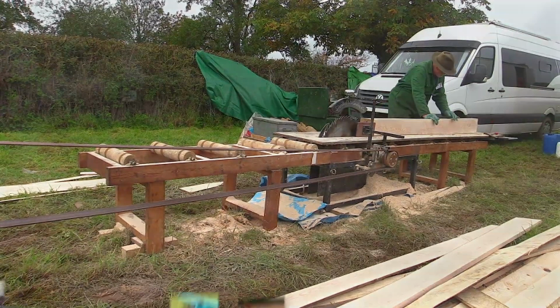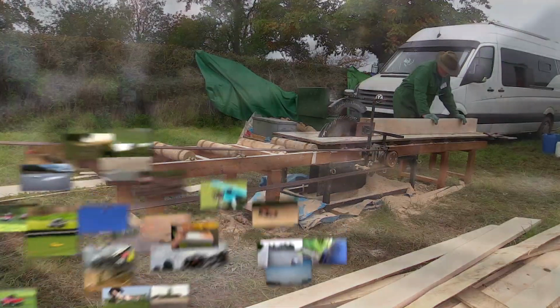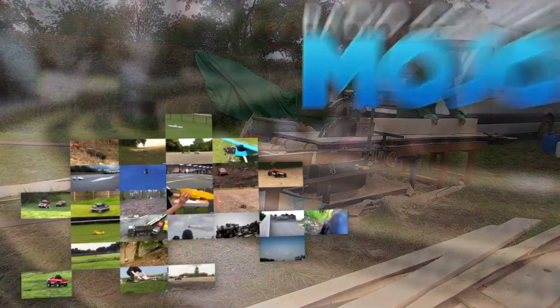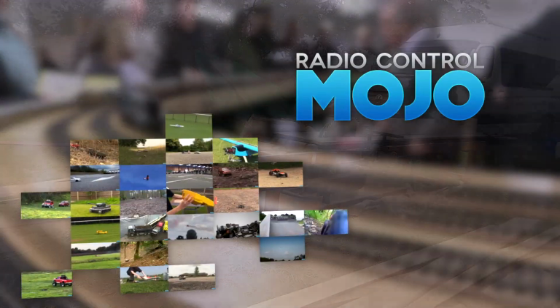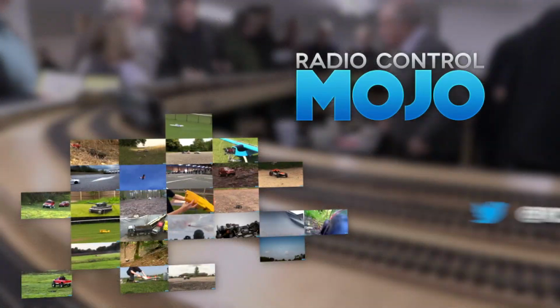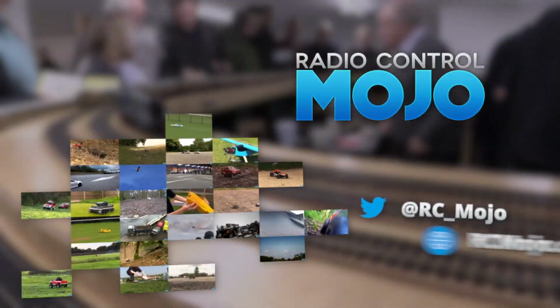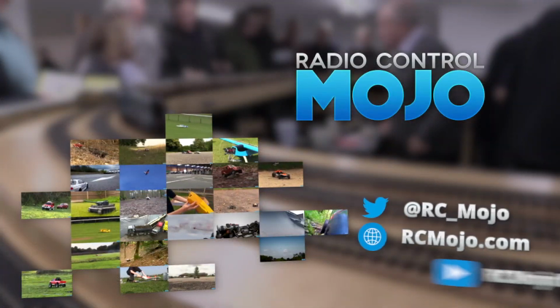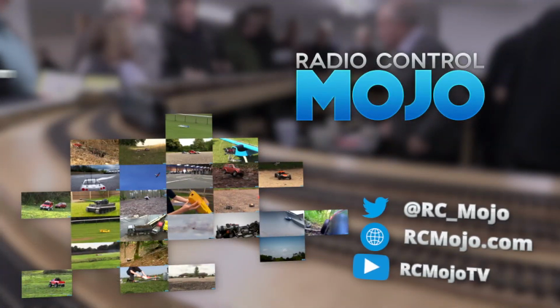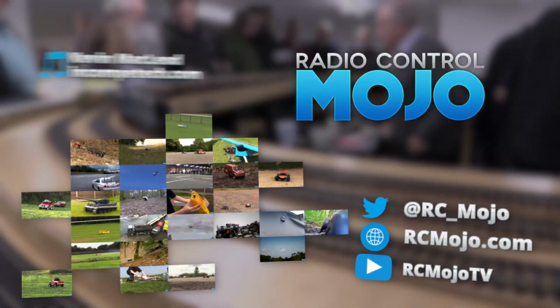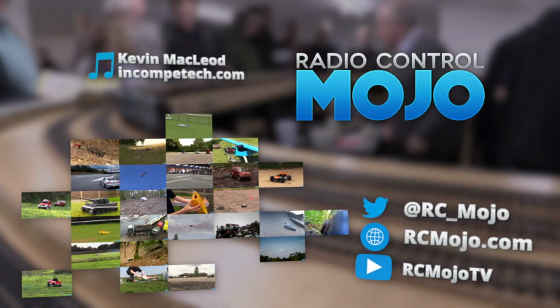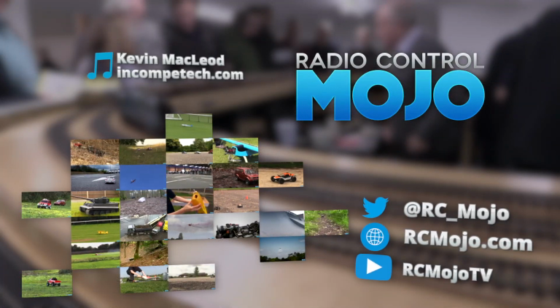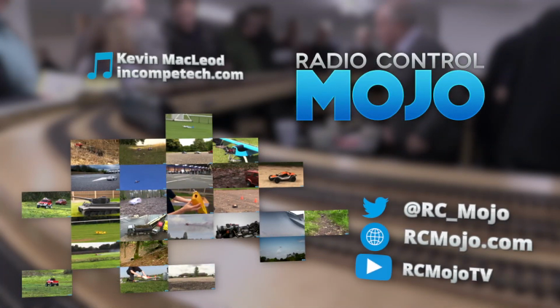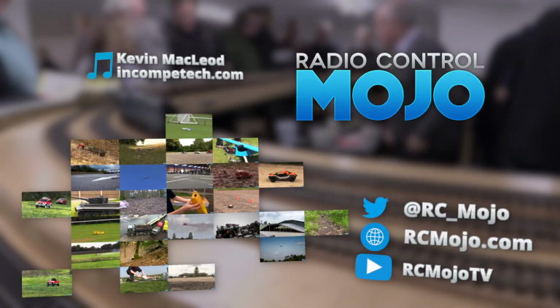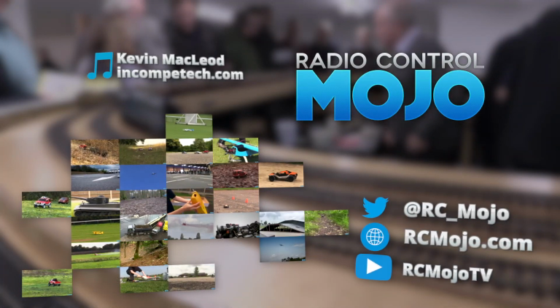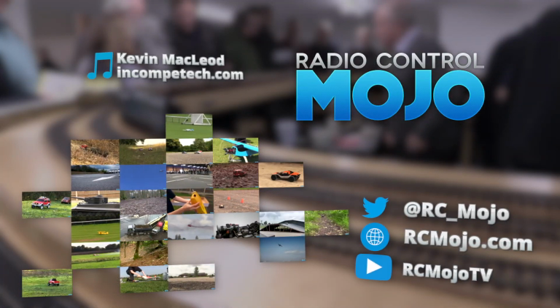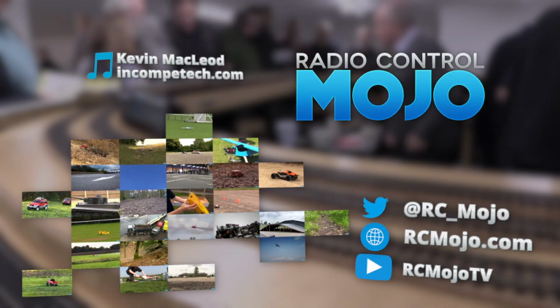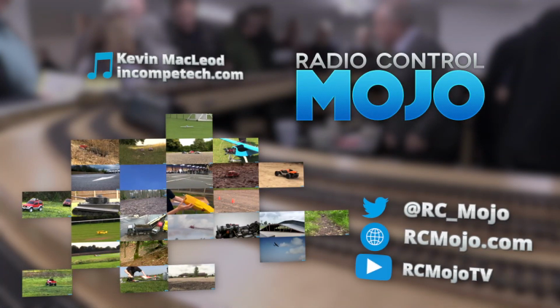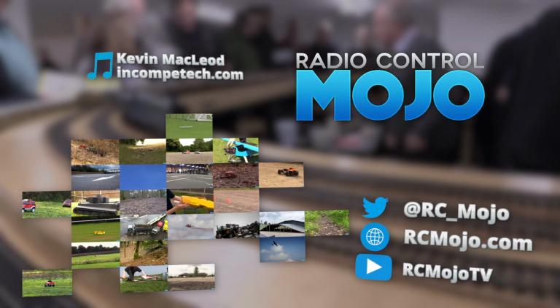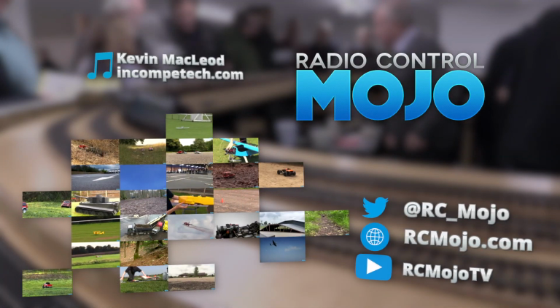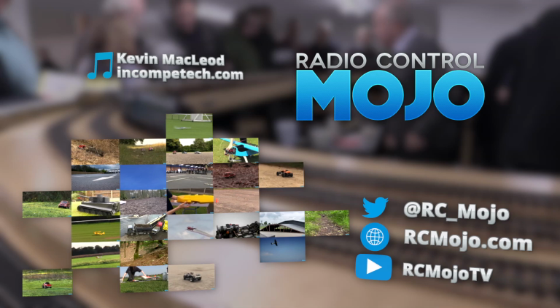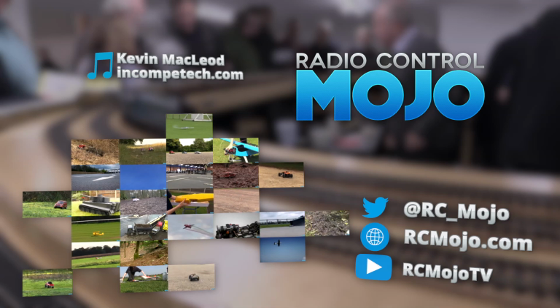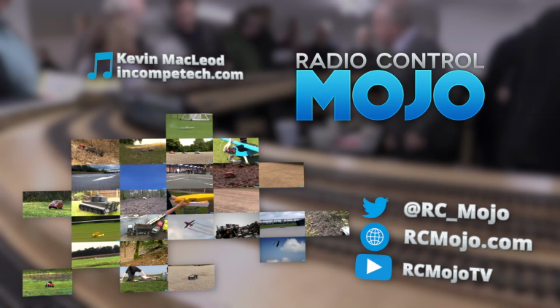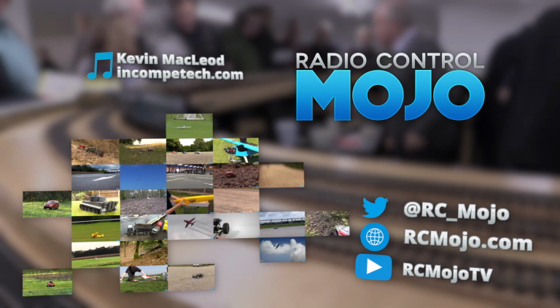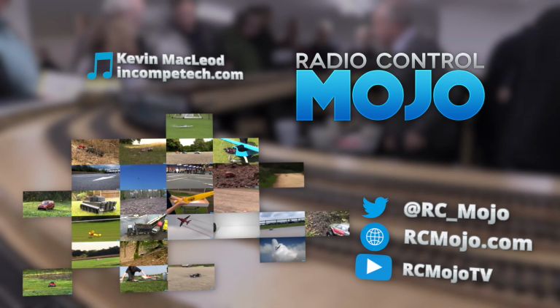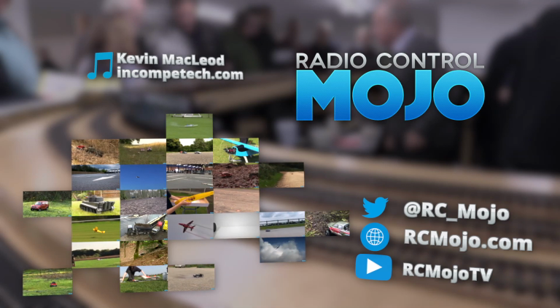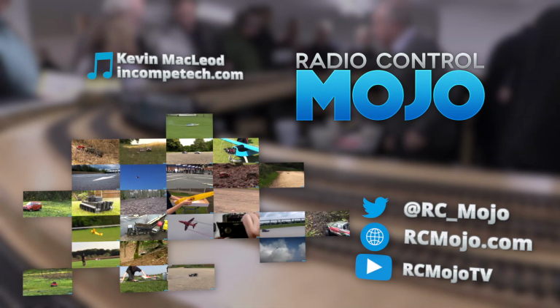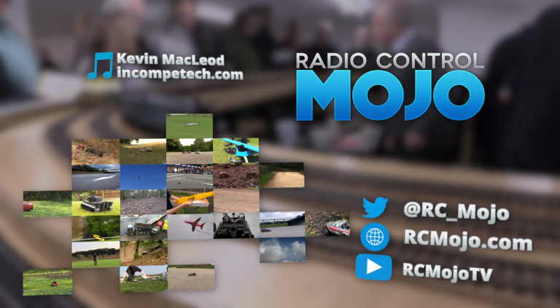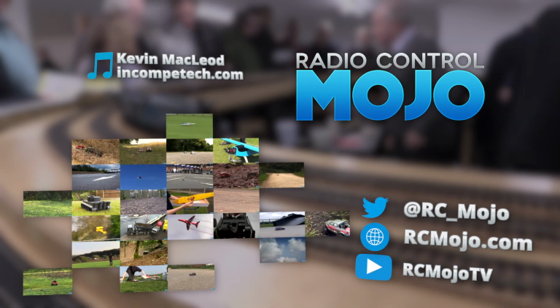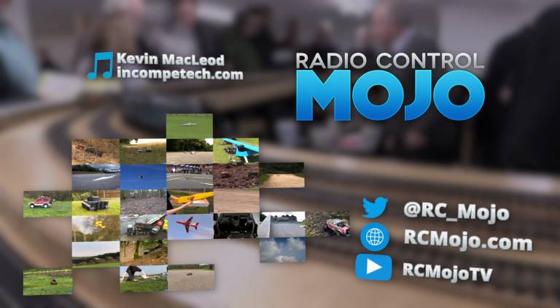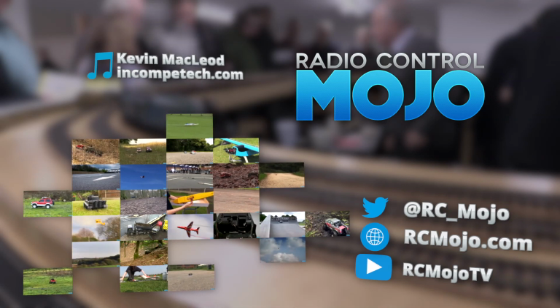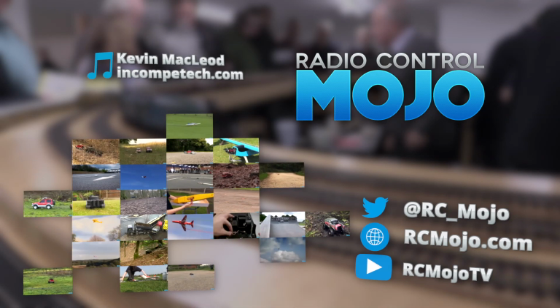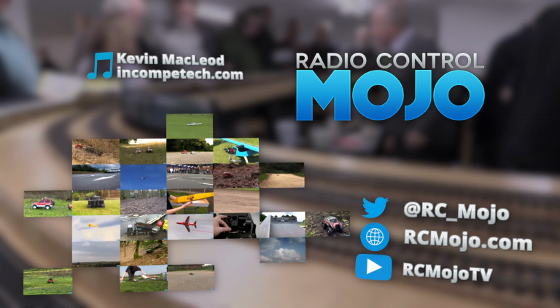Anyway, that's it. Thanks for watching — like if you liked, subscribe if you haven't, and leave a message if you've got something to say. Bye guys!